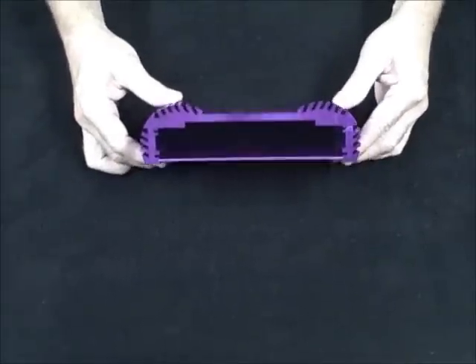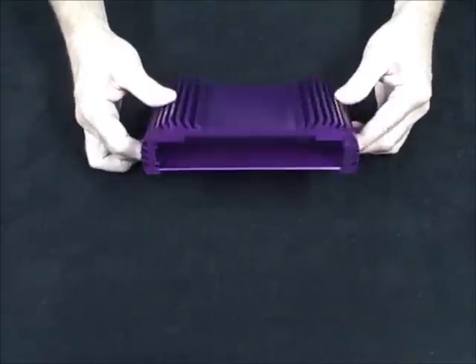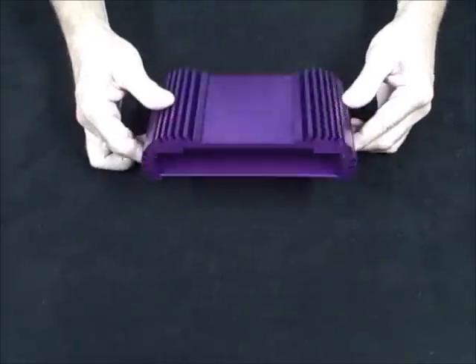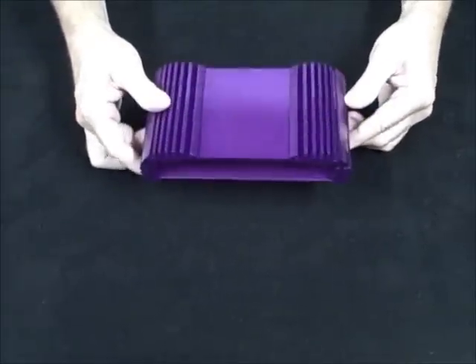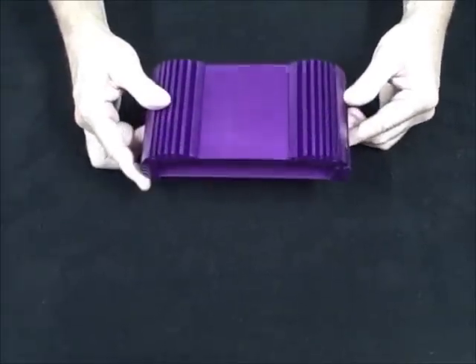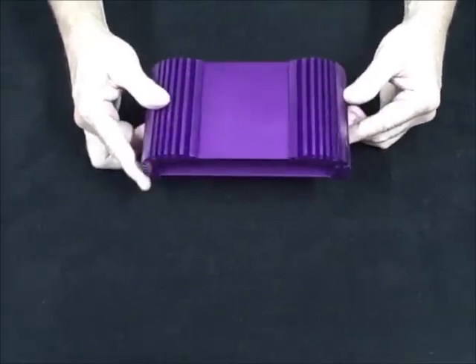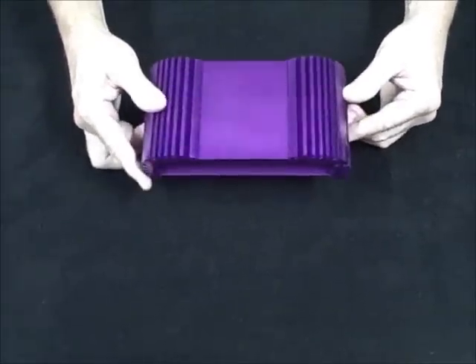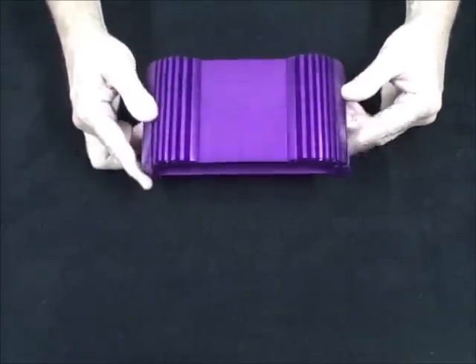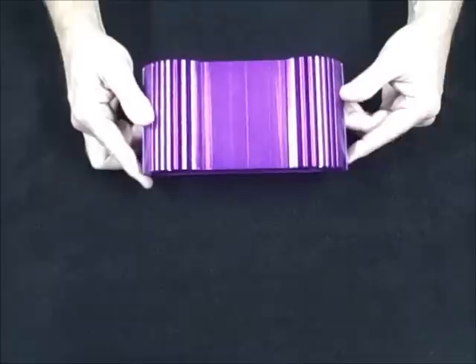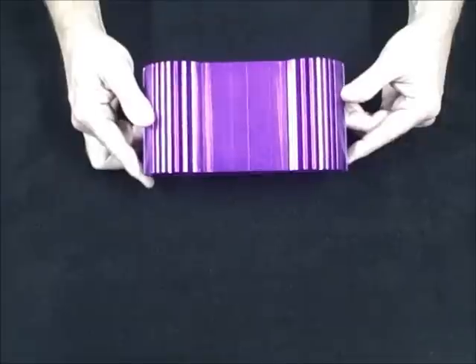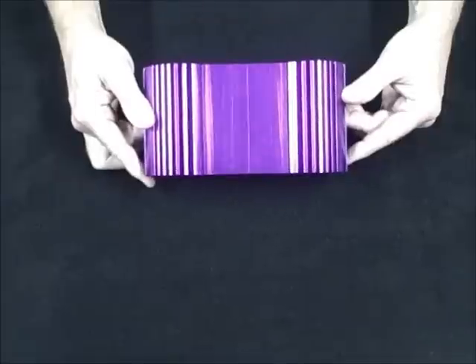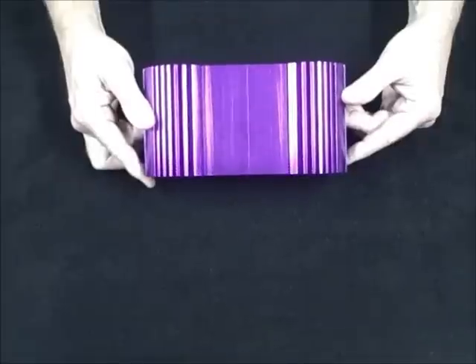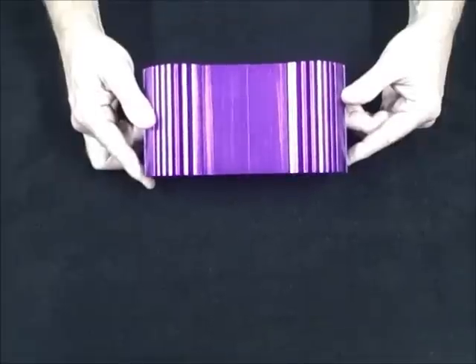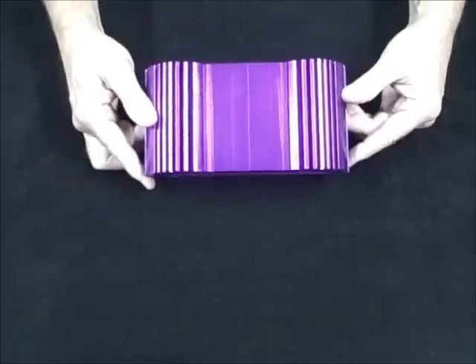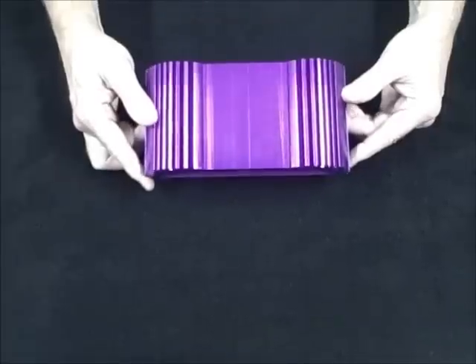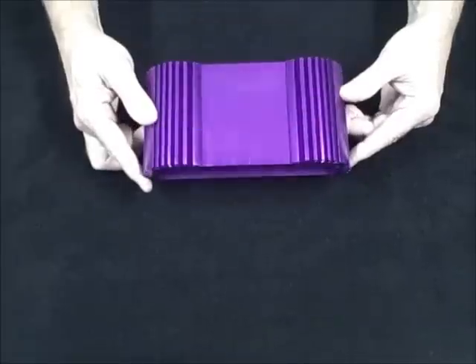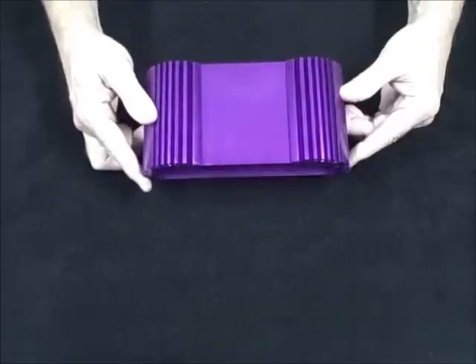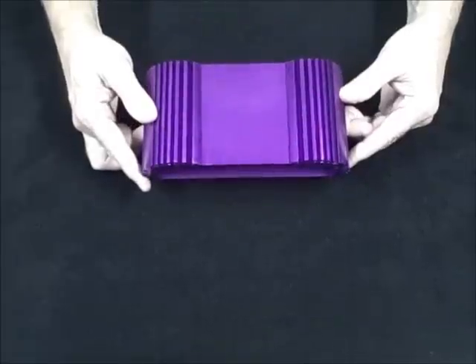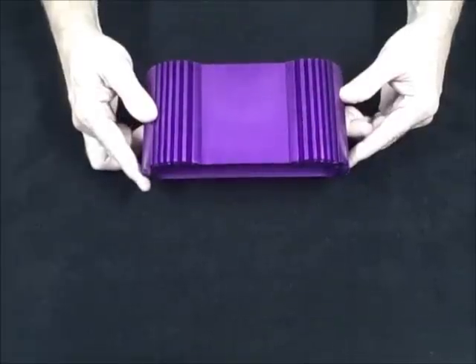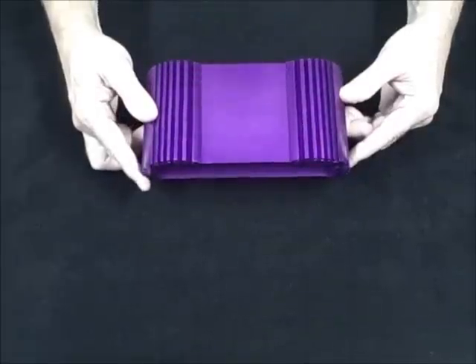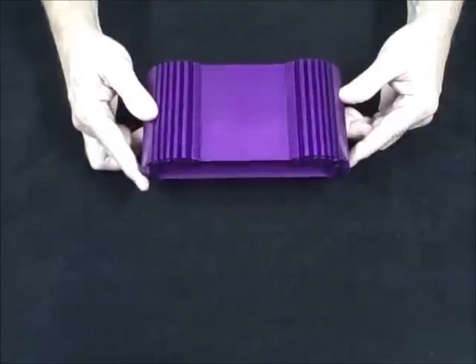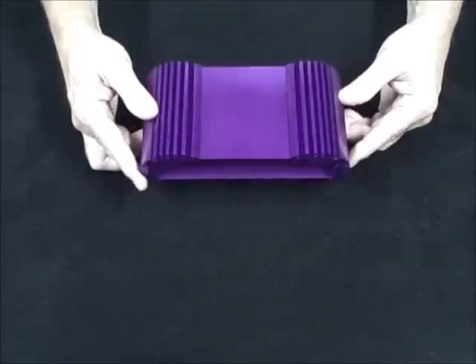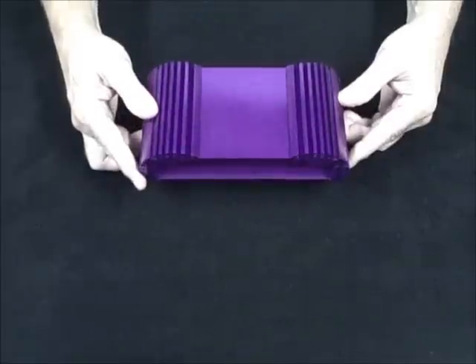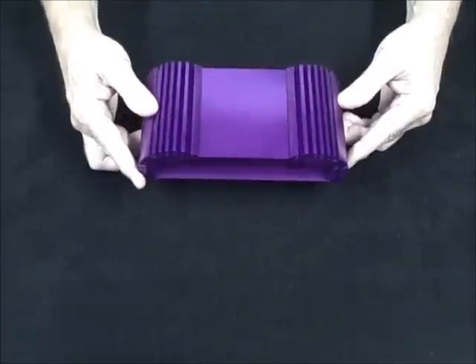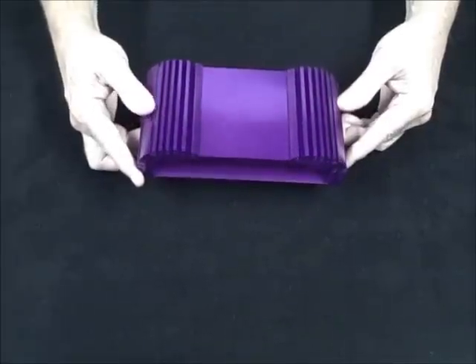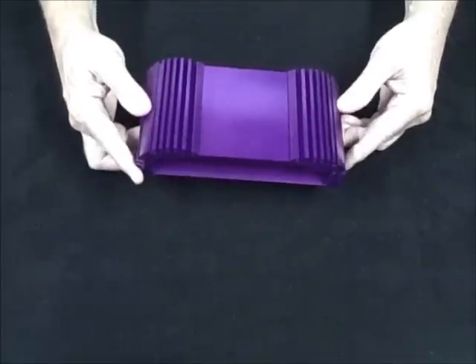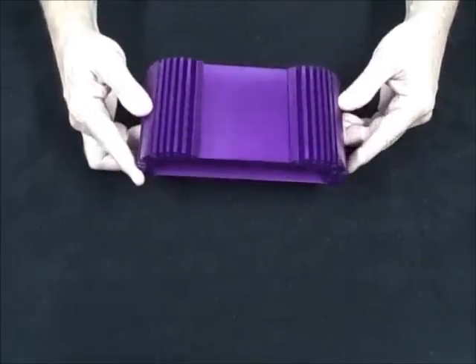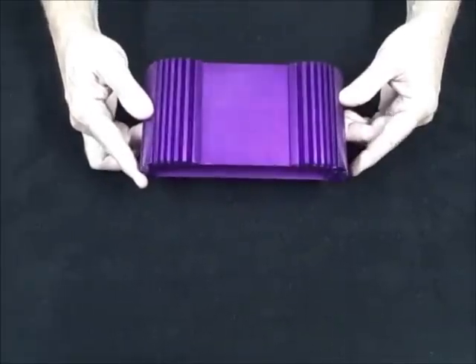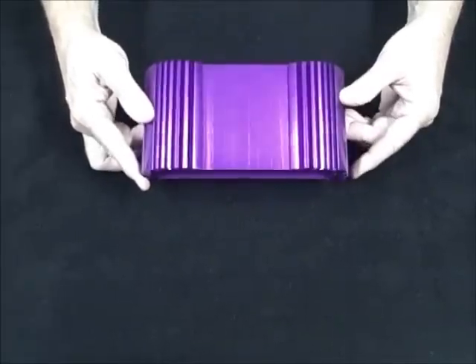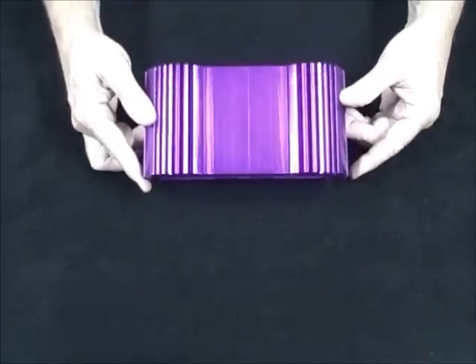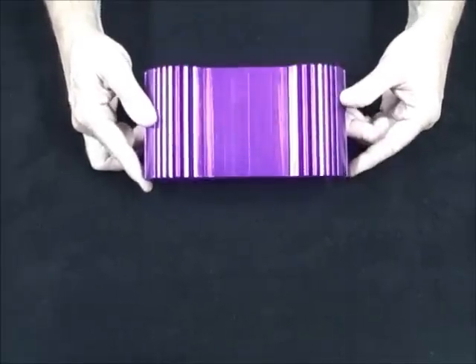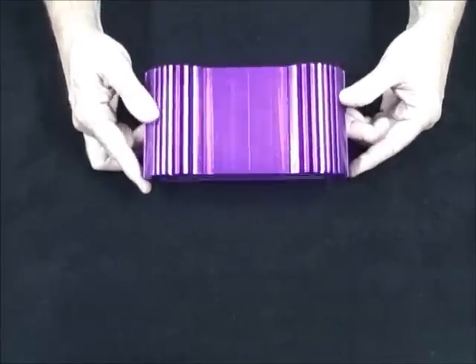It is deburred, polished, anodized, and then UV coated.